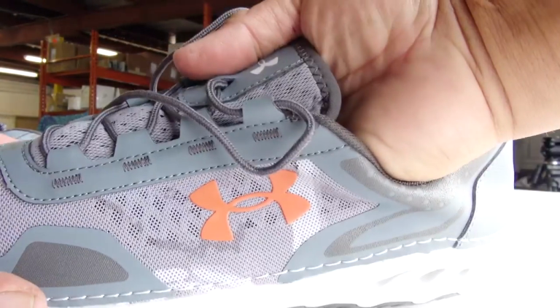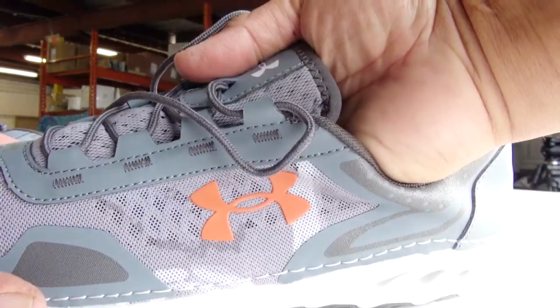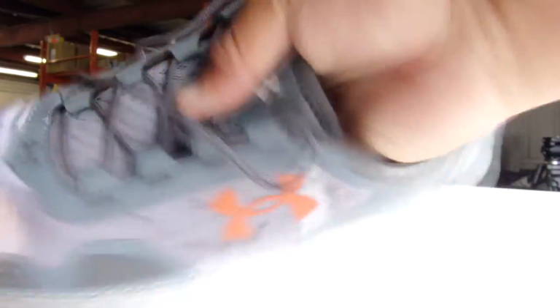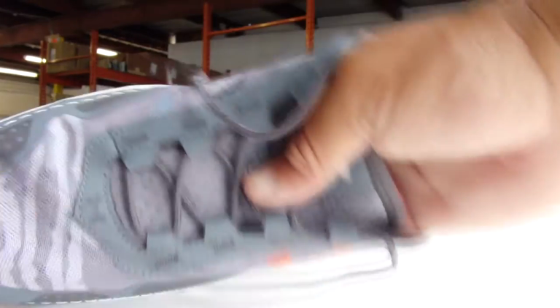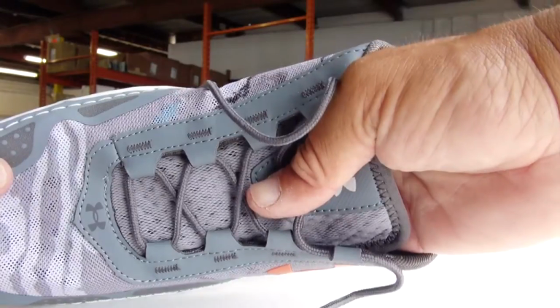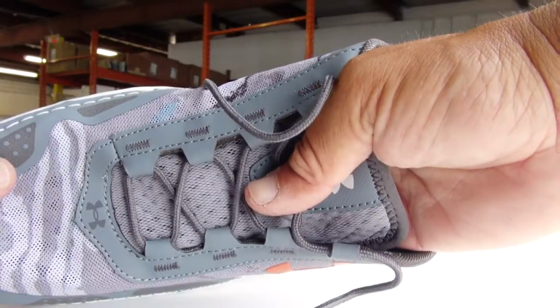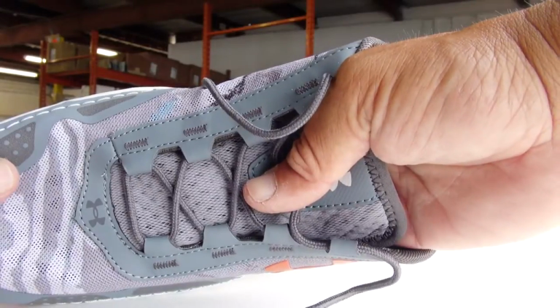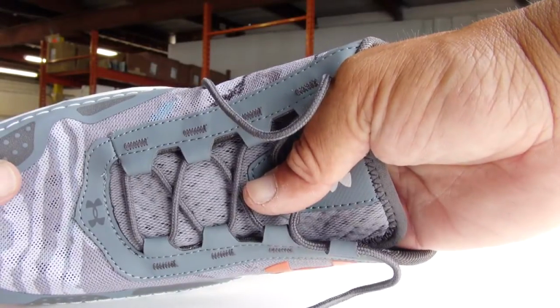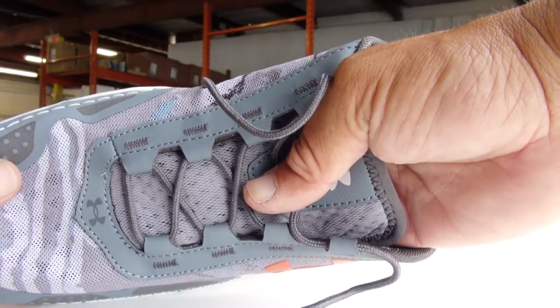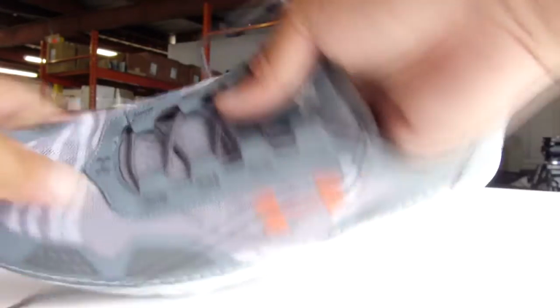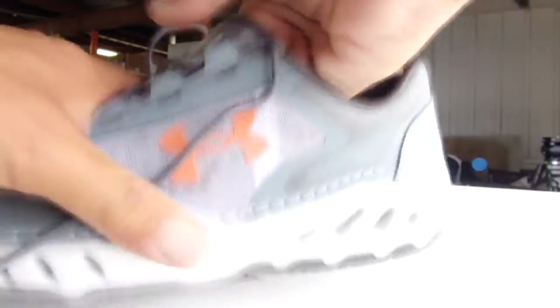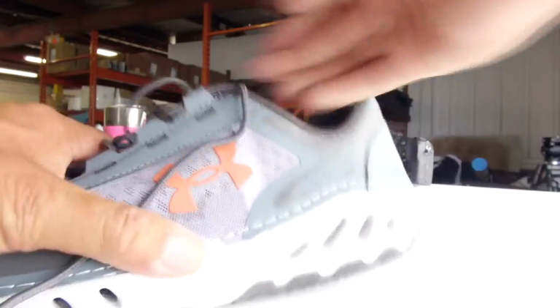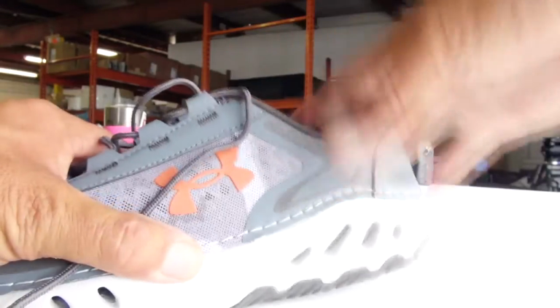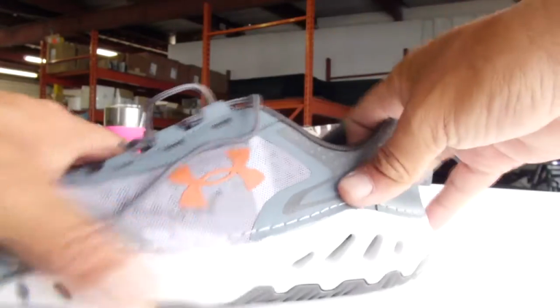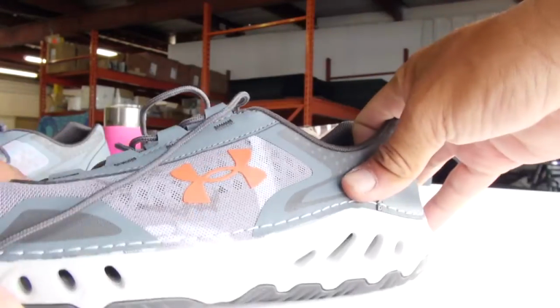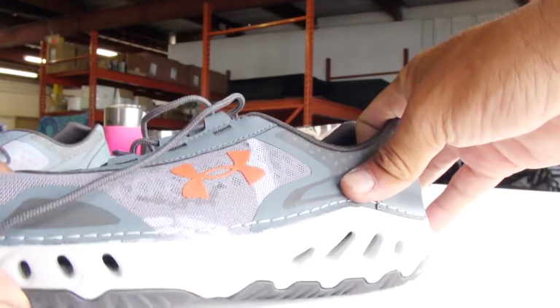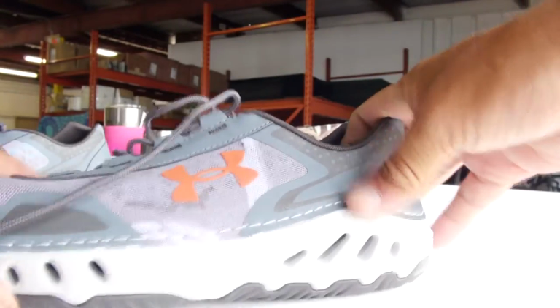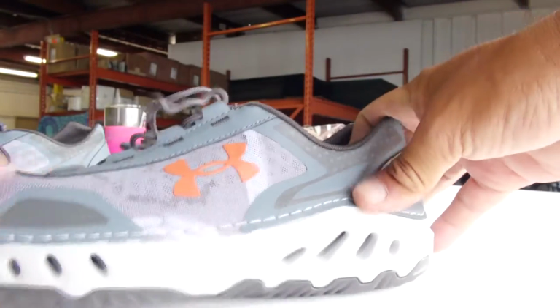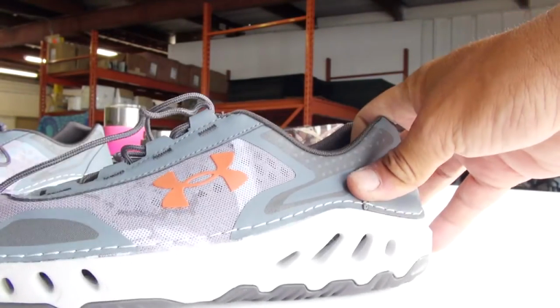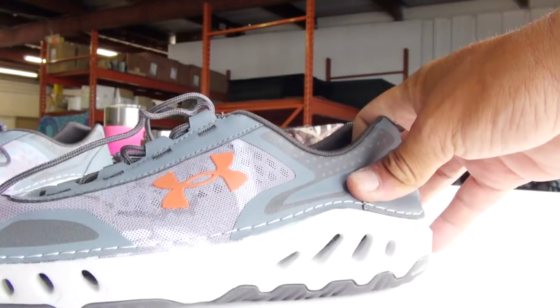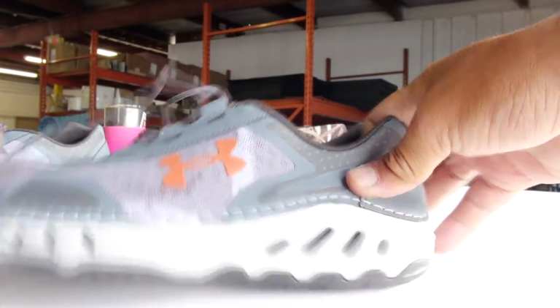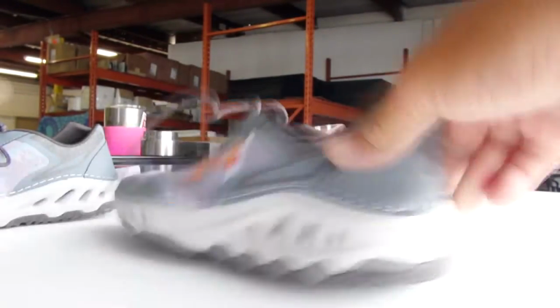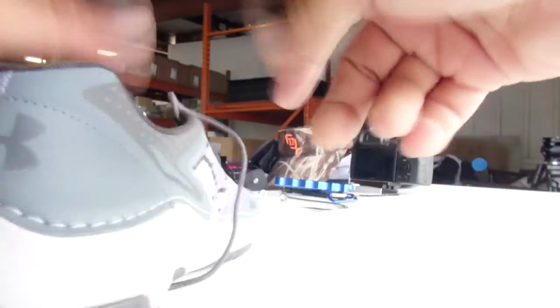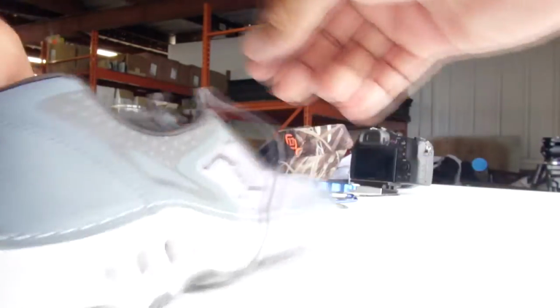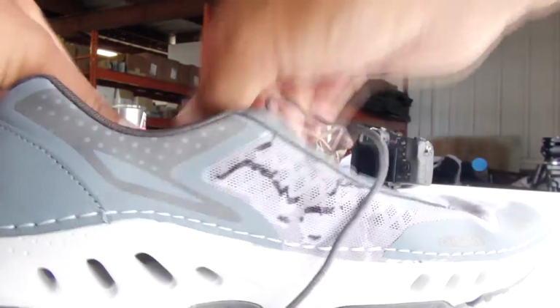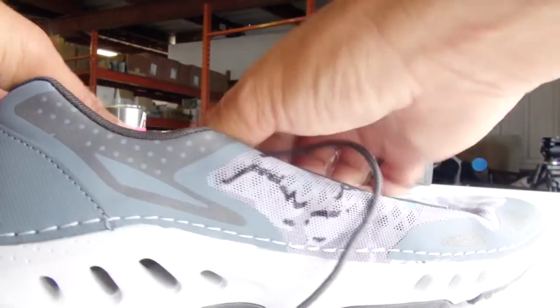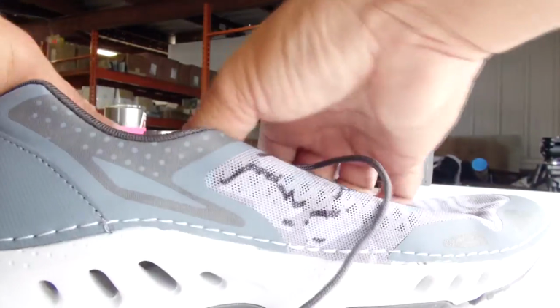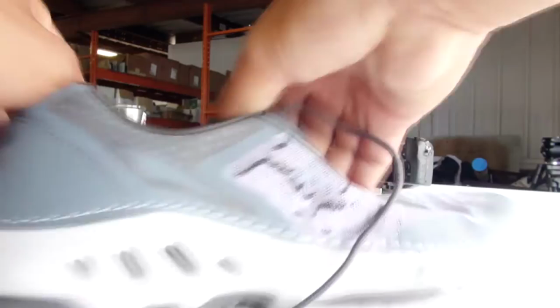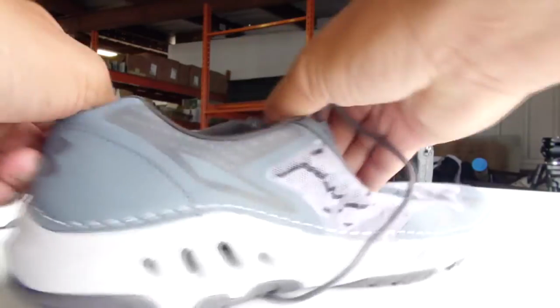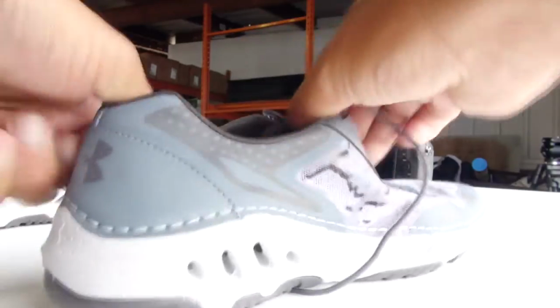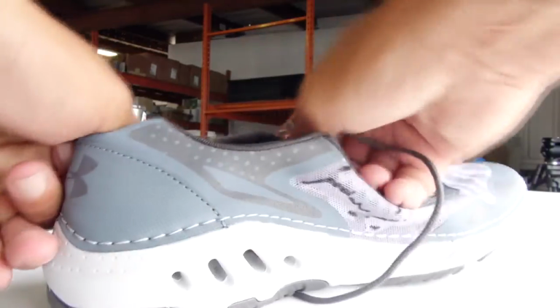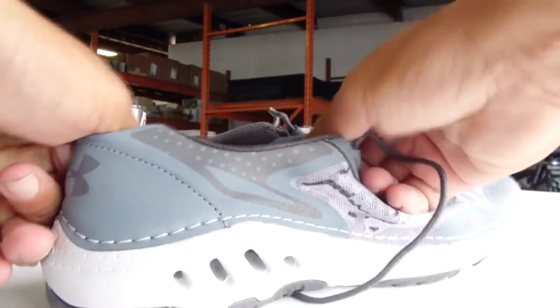I'll be testing this out pretty soon. I just got it, wore it once walking around, but not on the boat. I didn't want to dirty it up, you know.